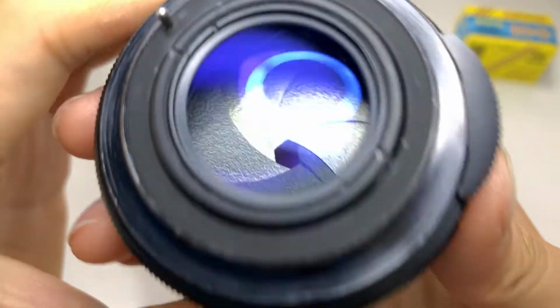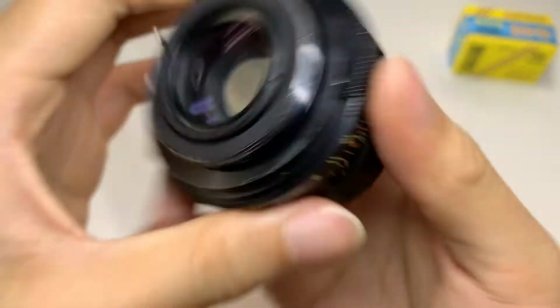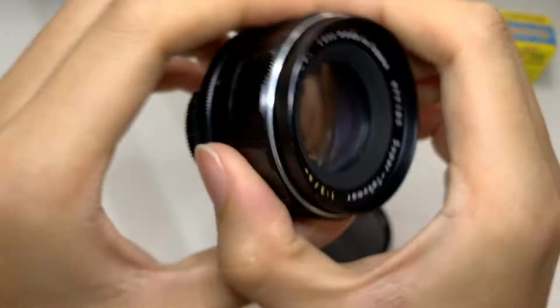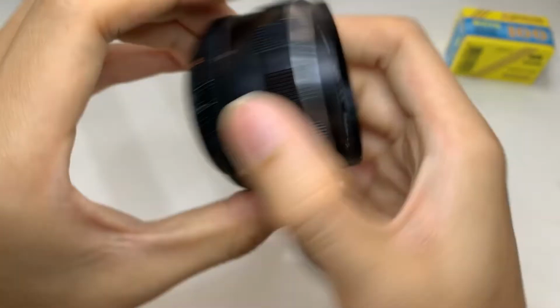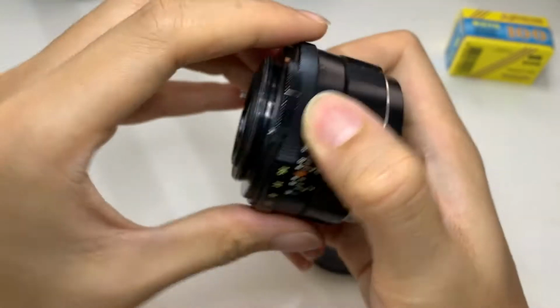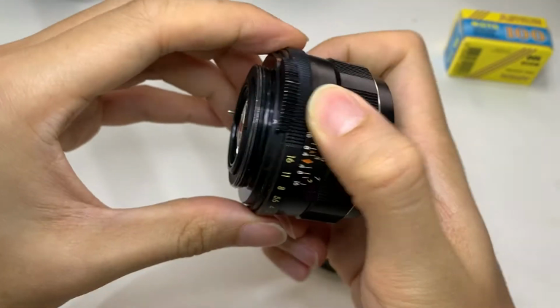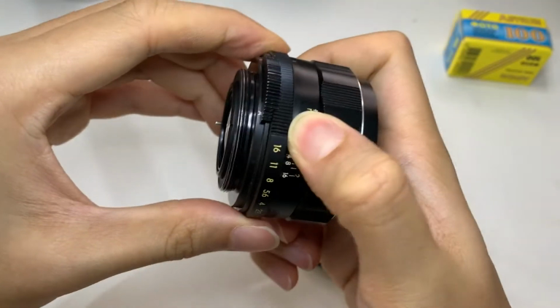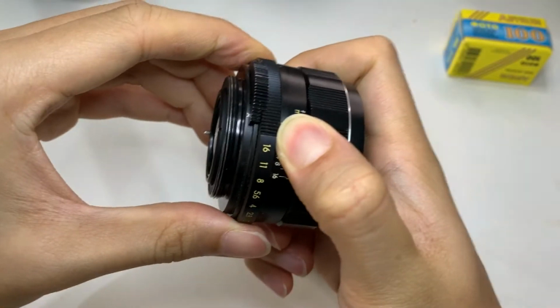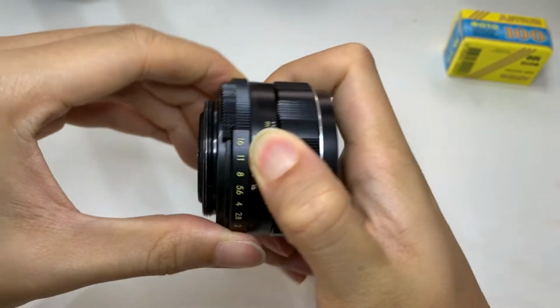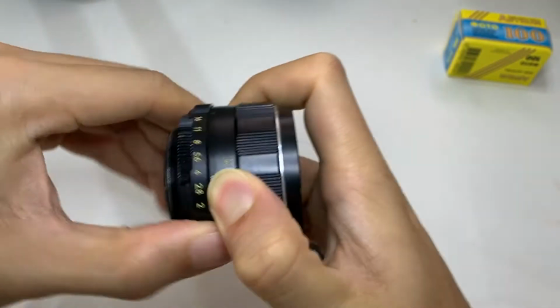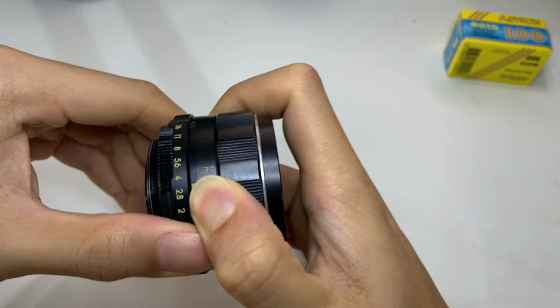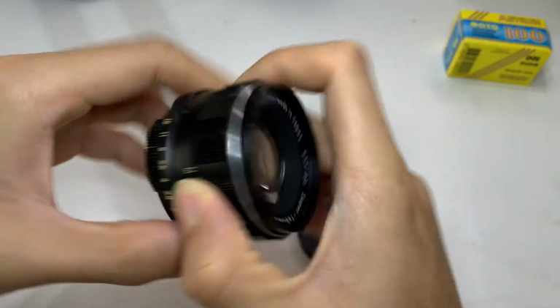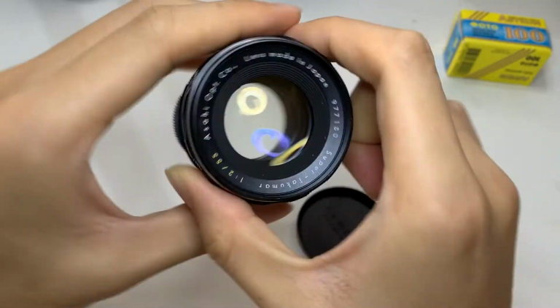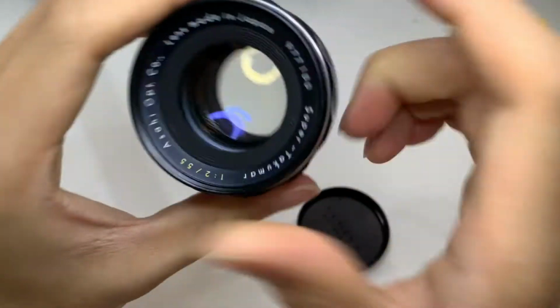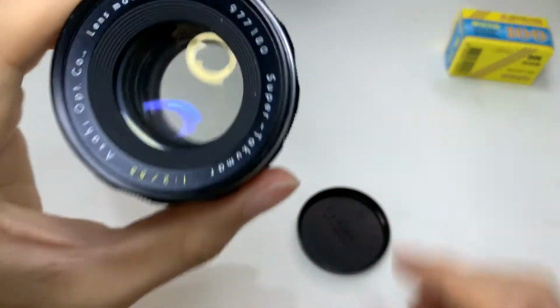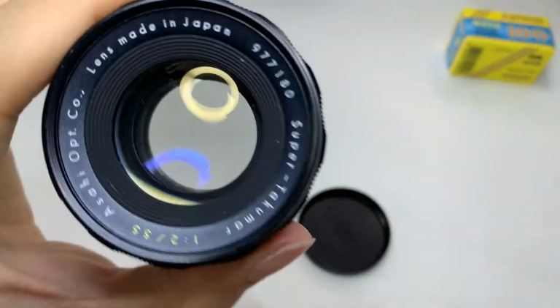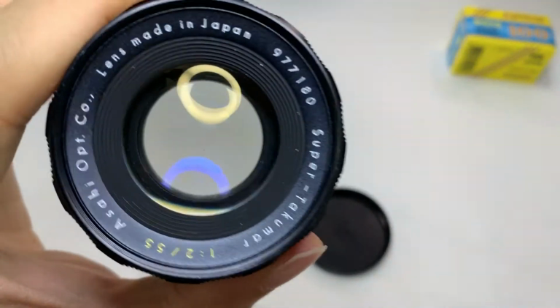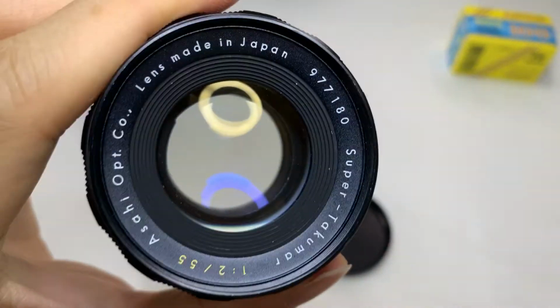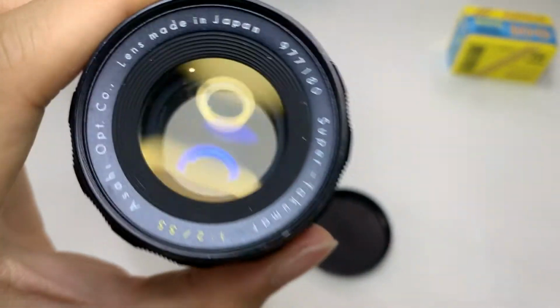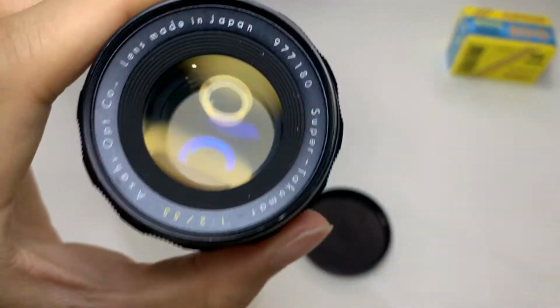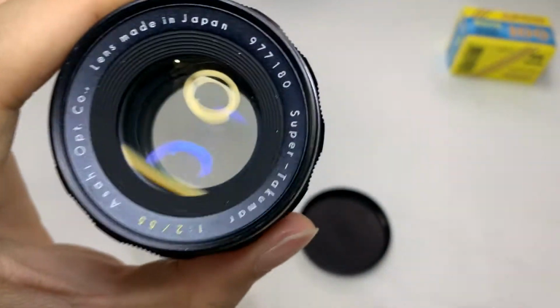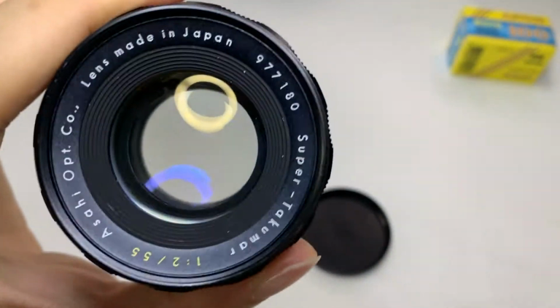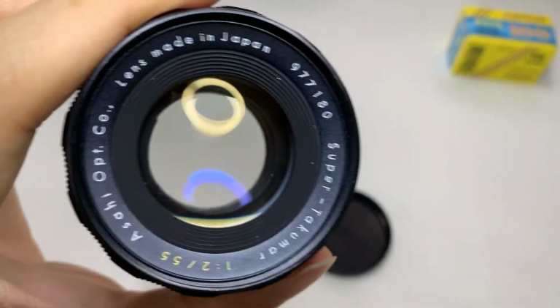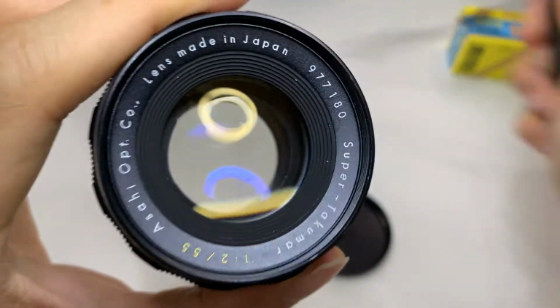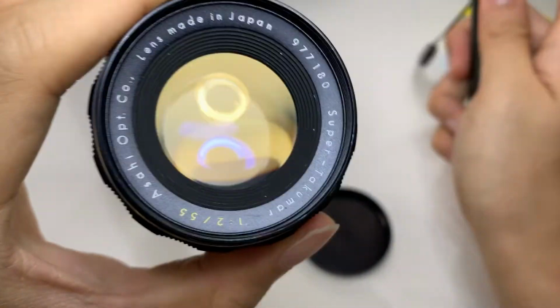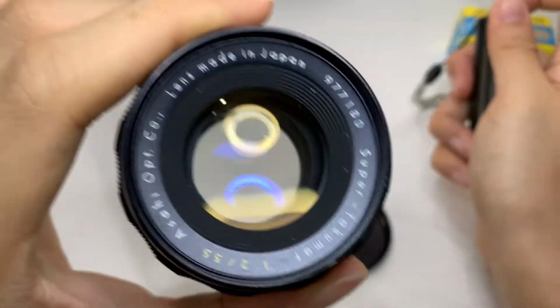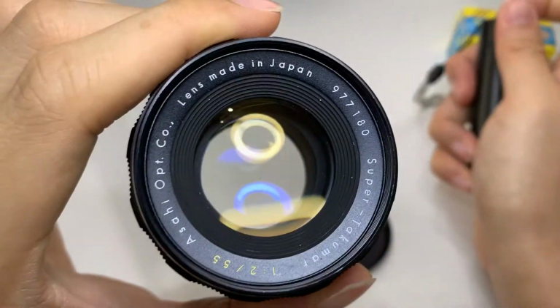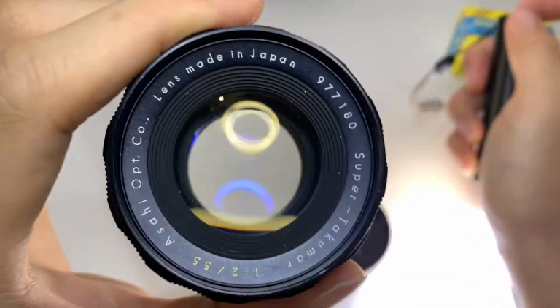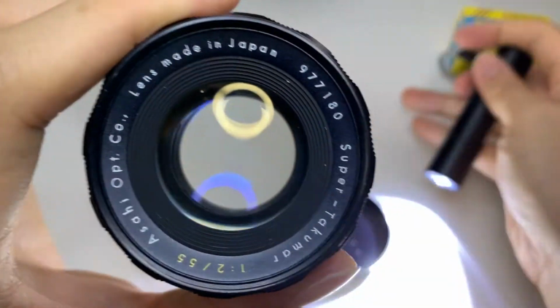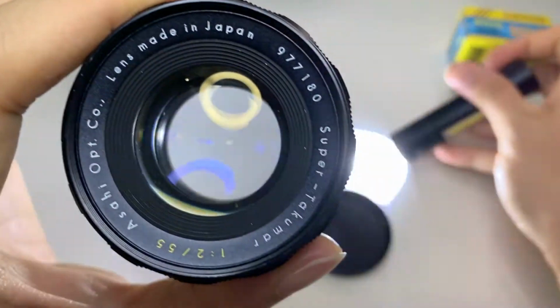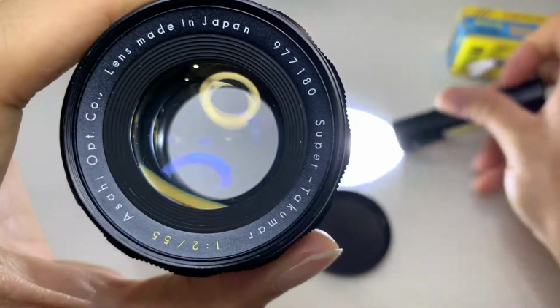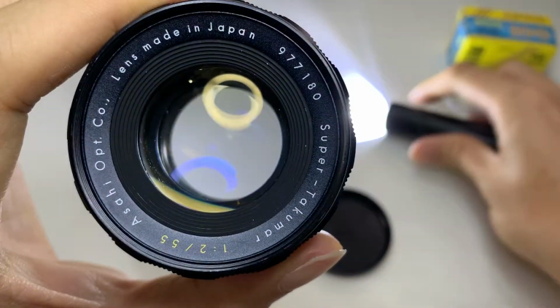Okay, next let's do a shine test to show if there are any organic formations.